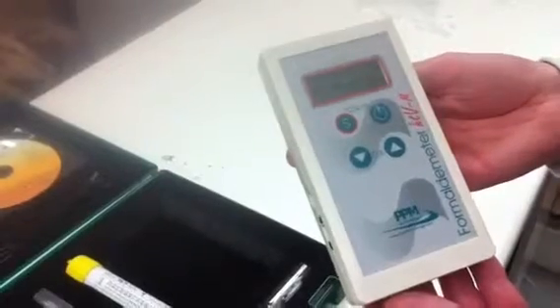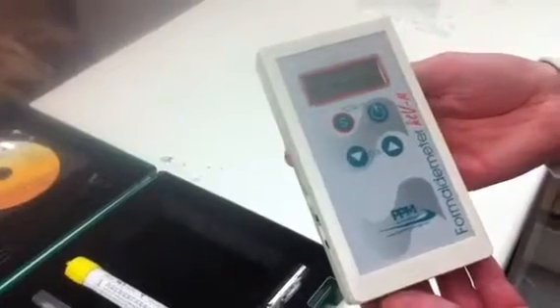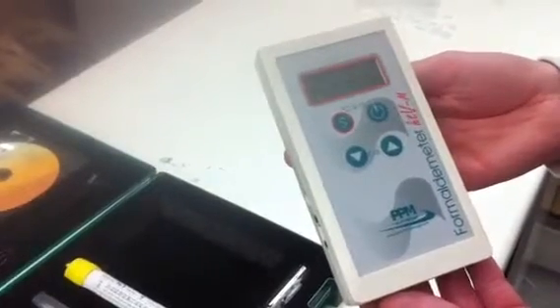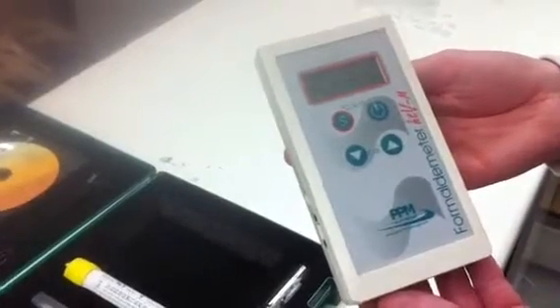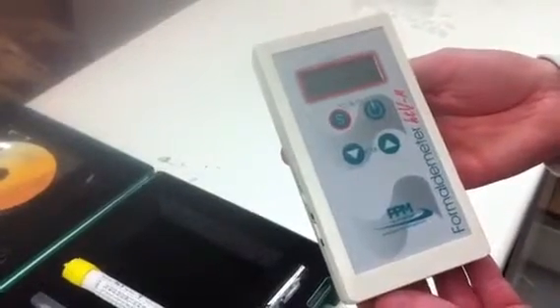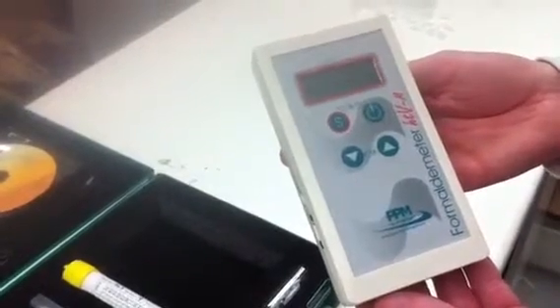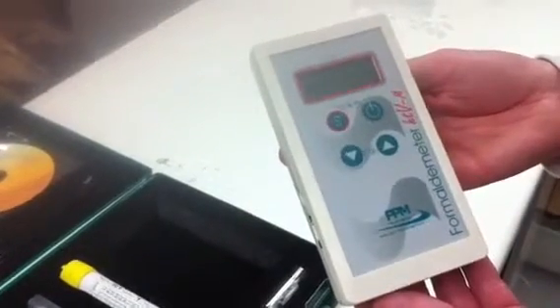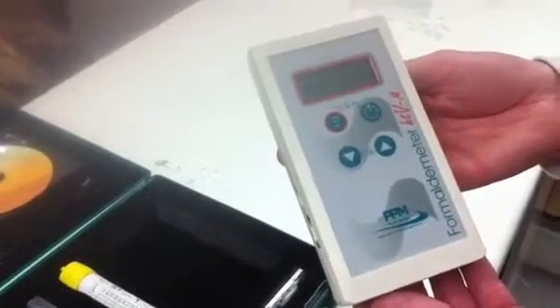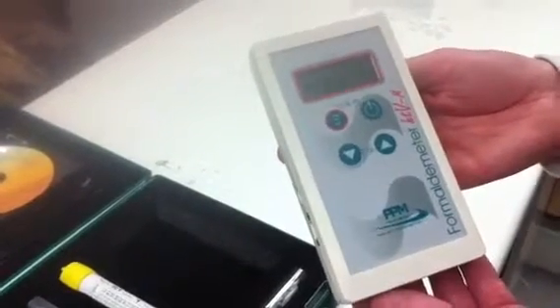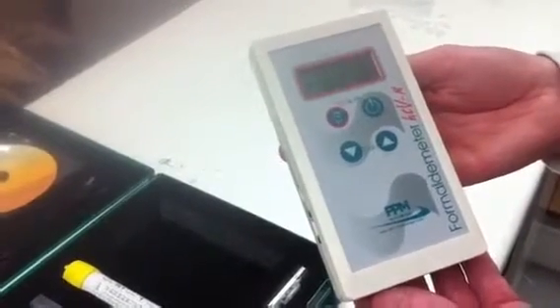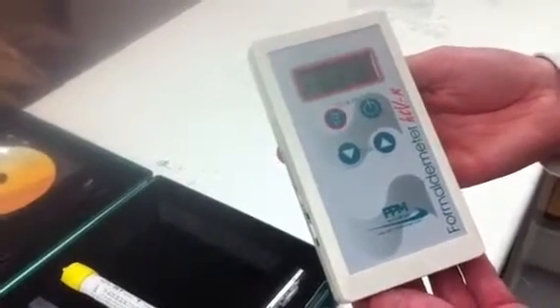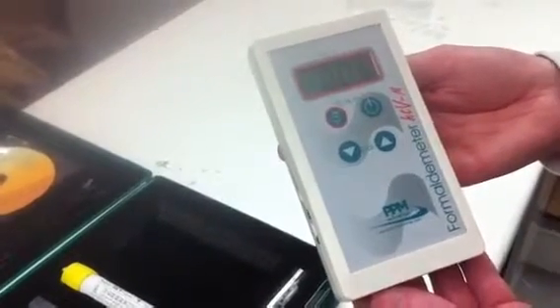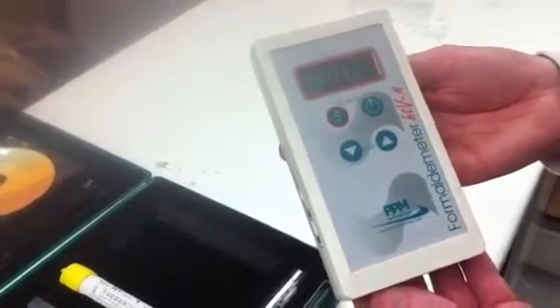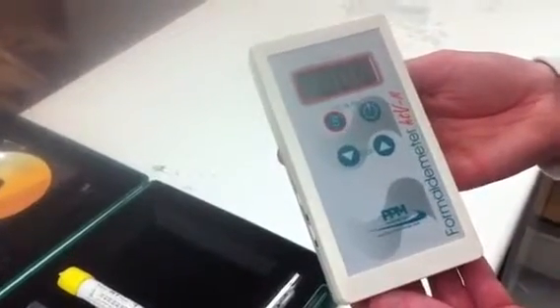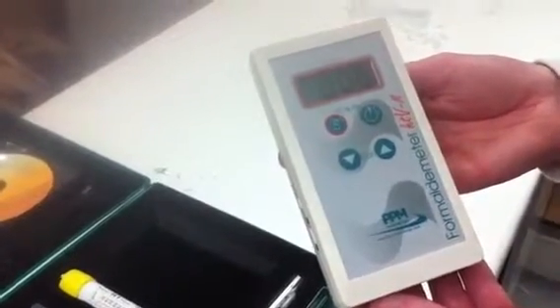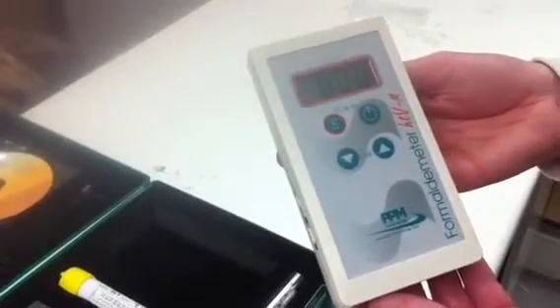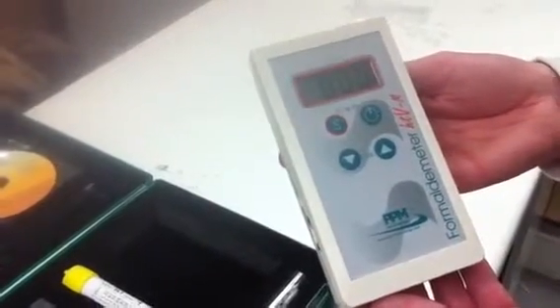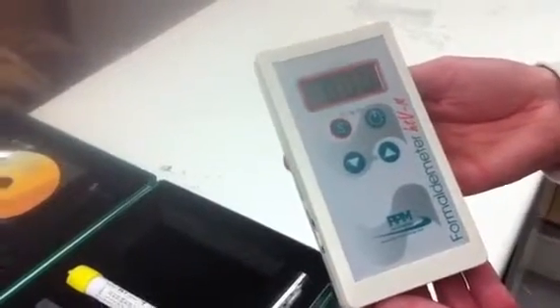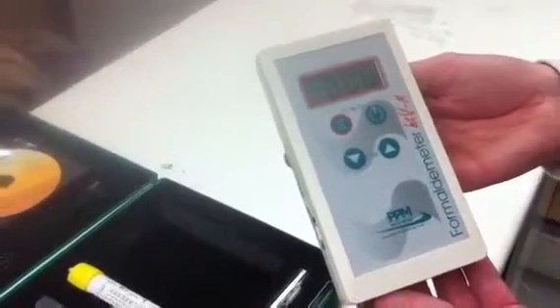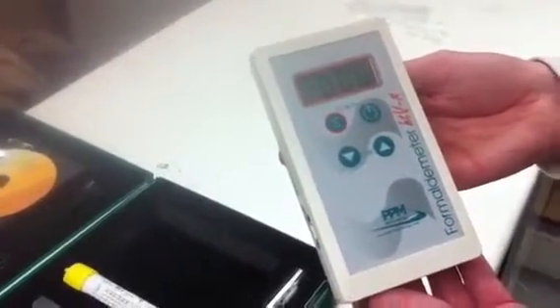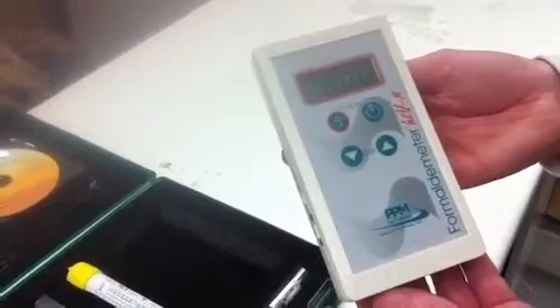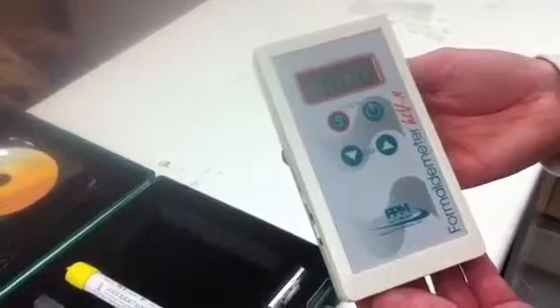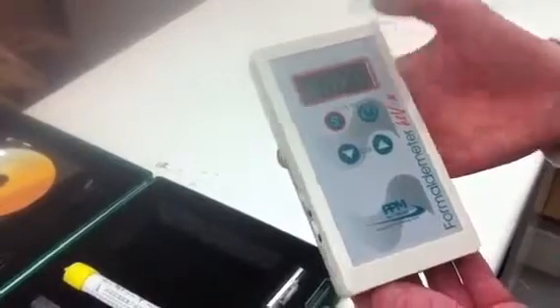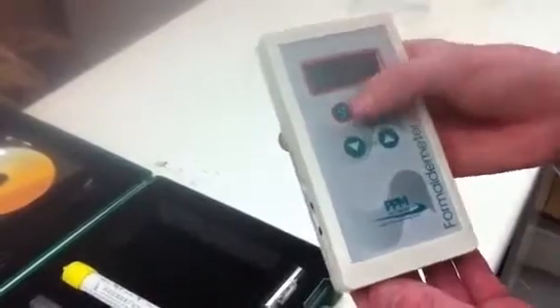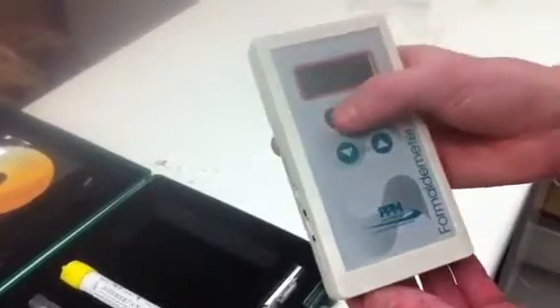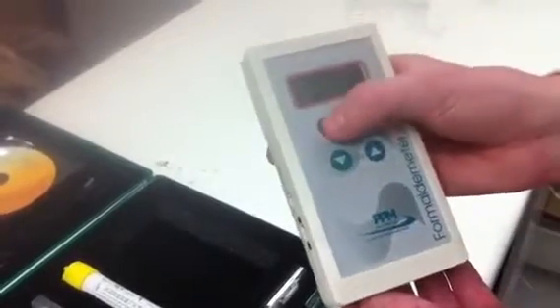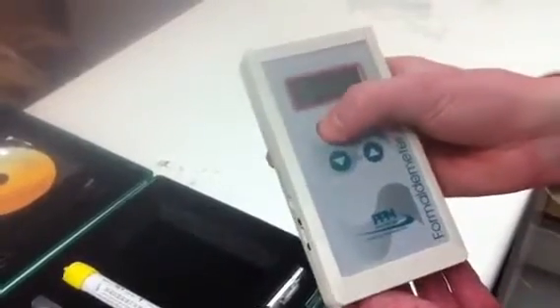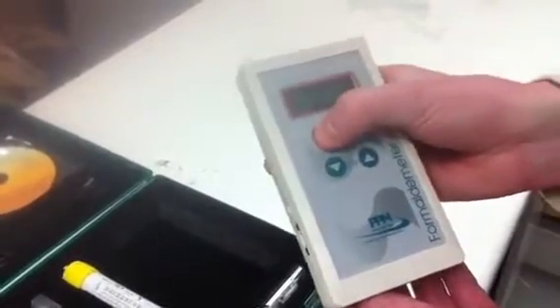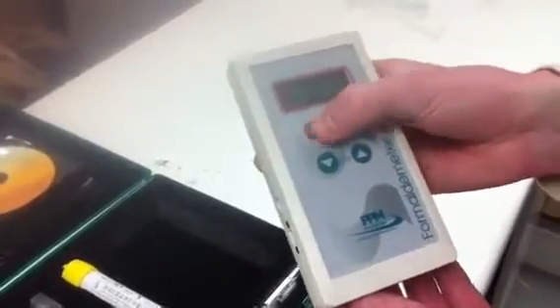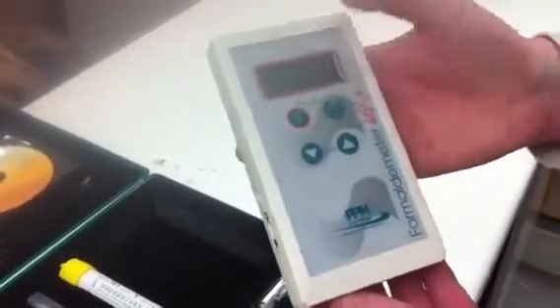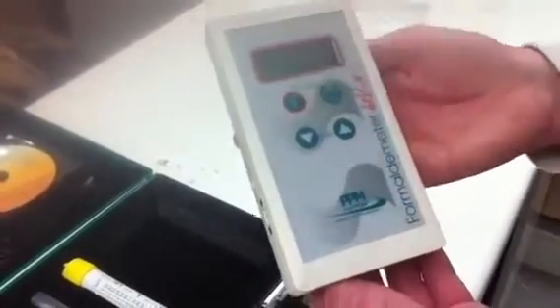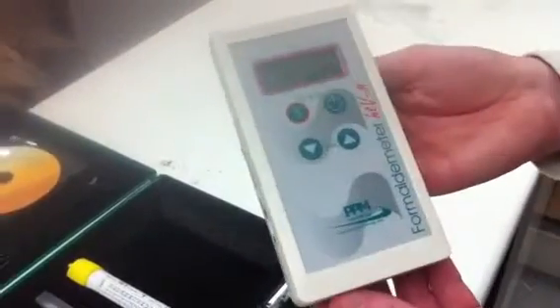Once you switch on, make sure that the zeros appear on display, and then you can take a sample by pressing the S button.